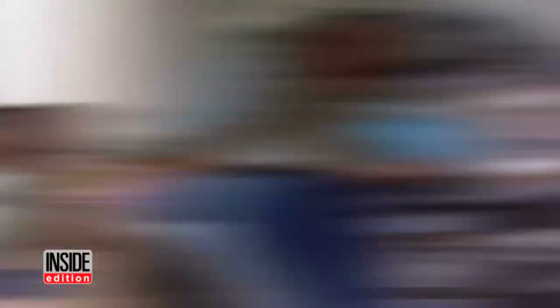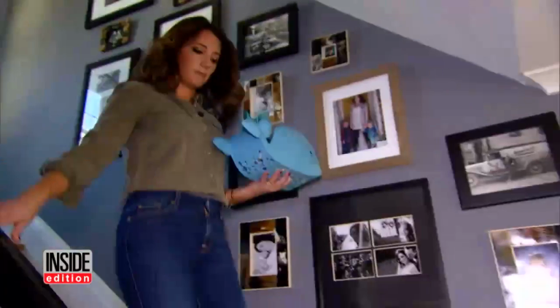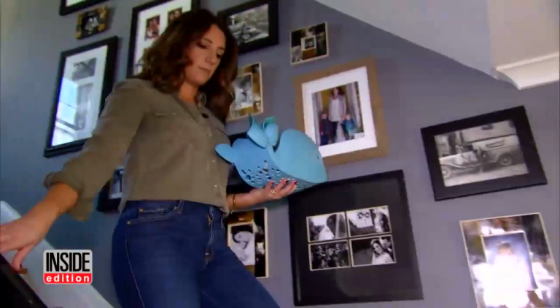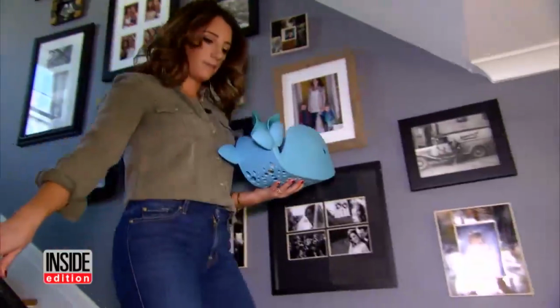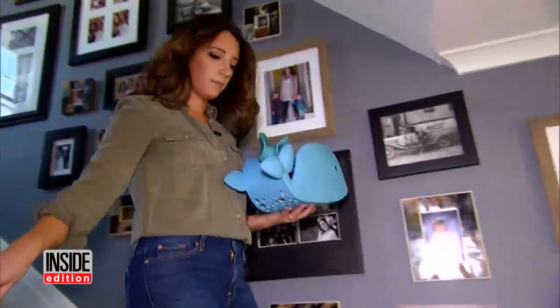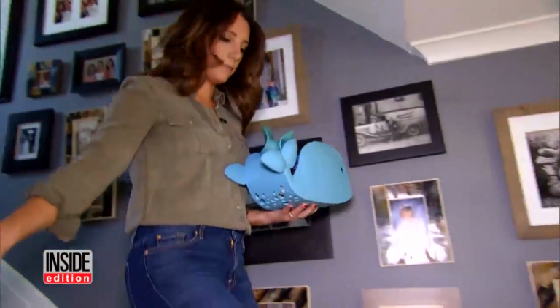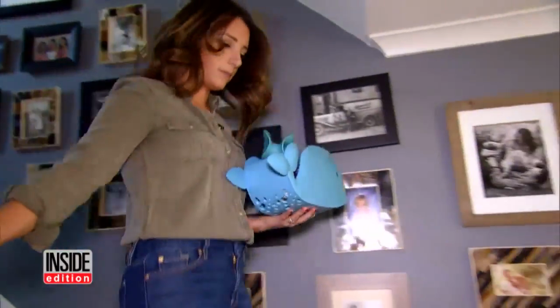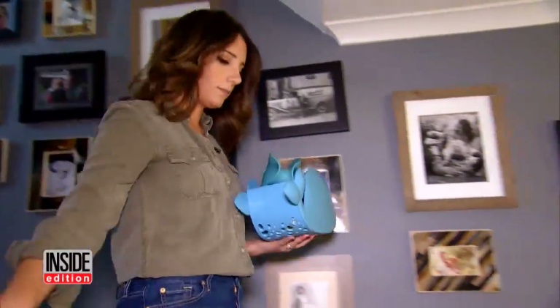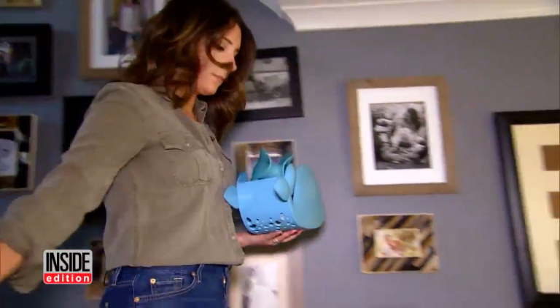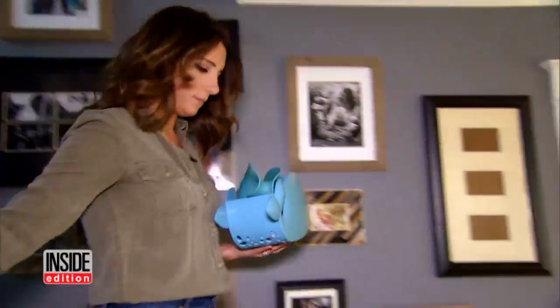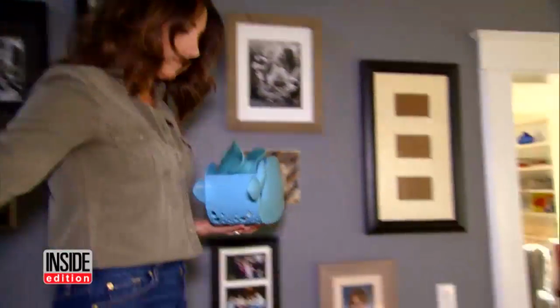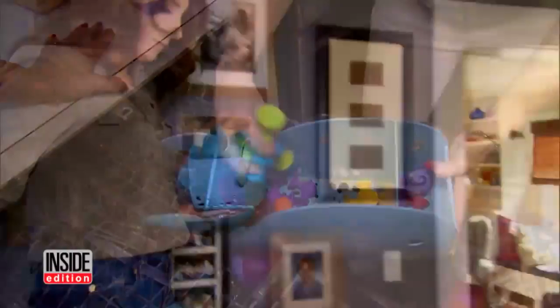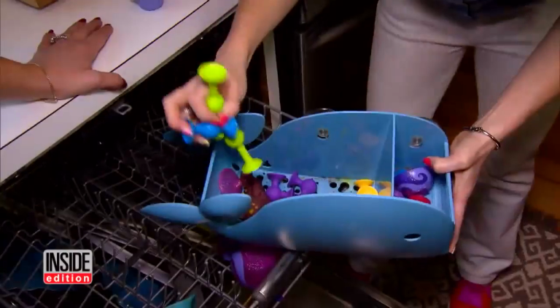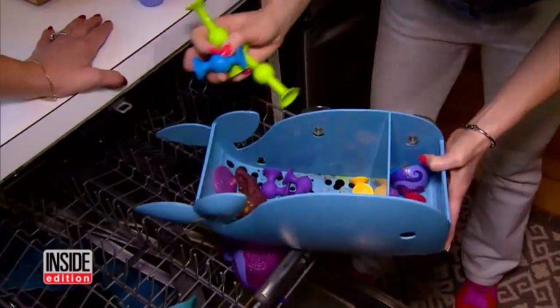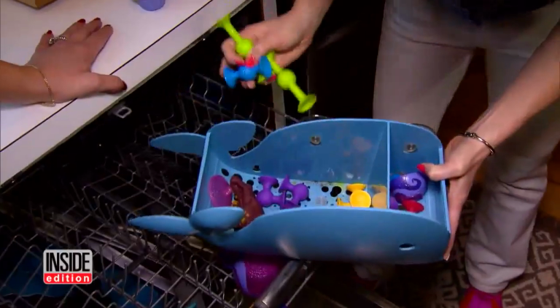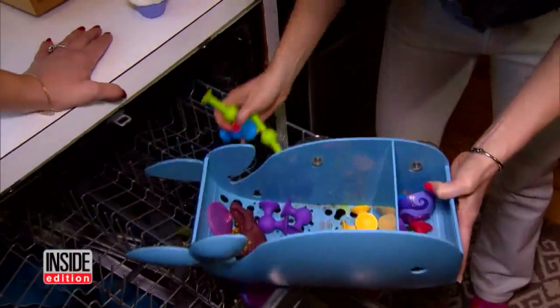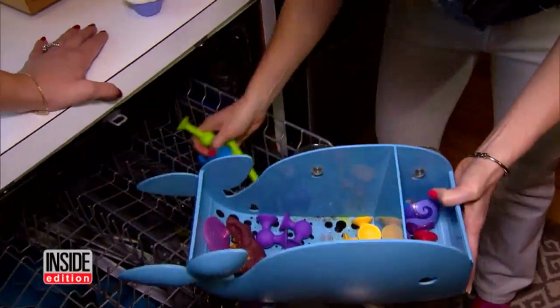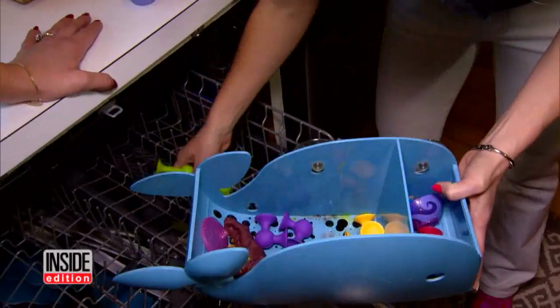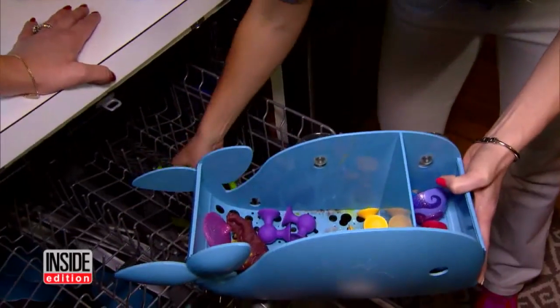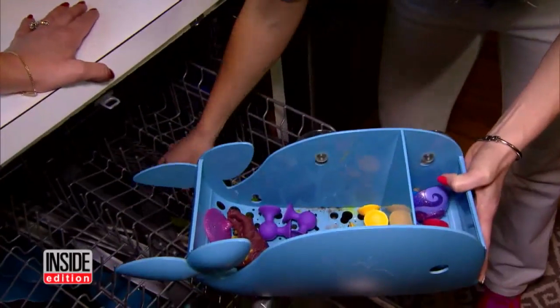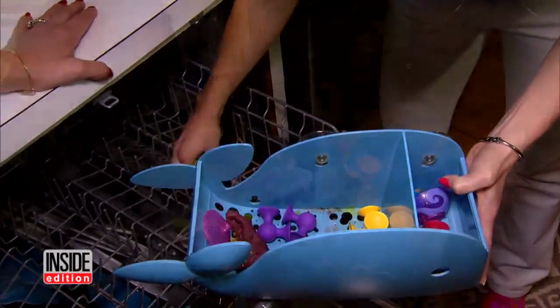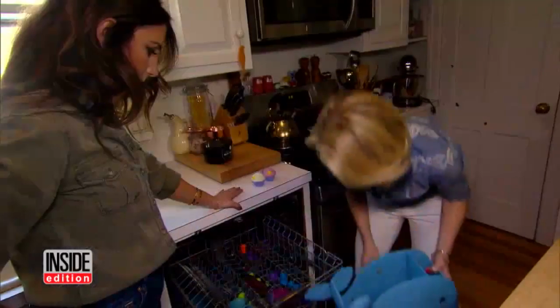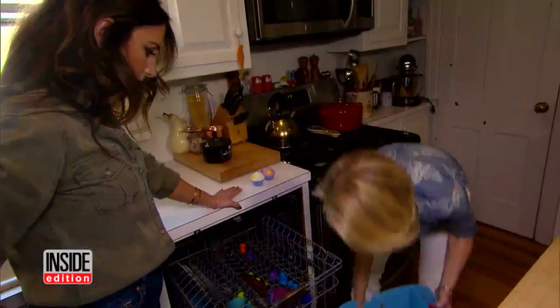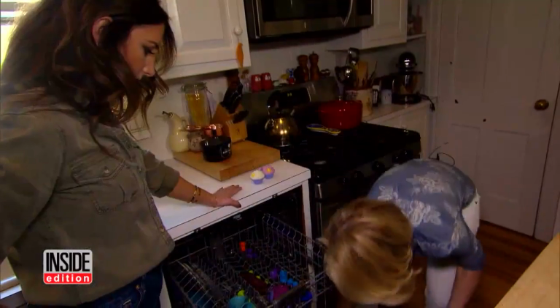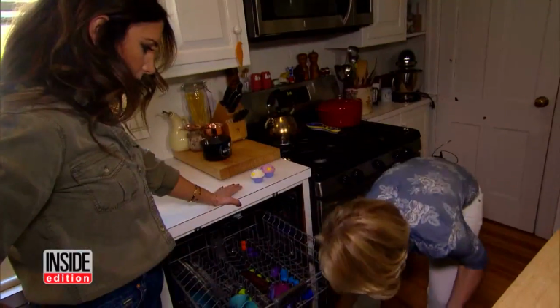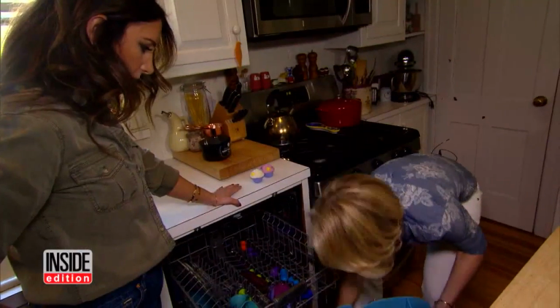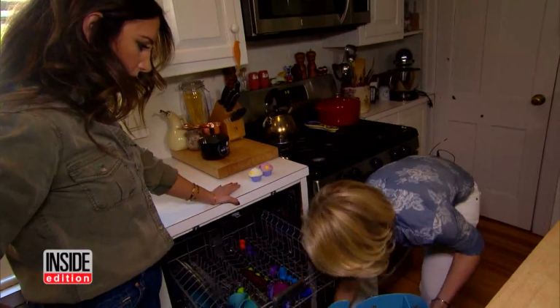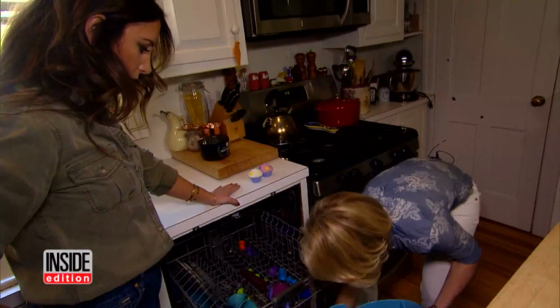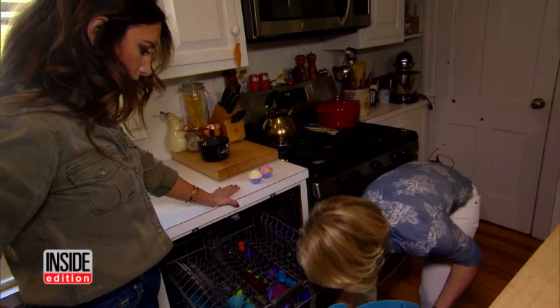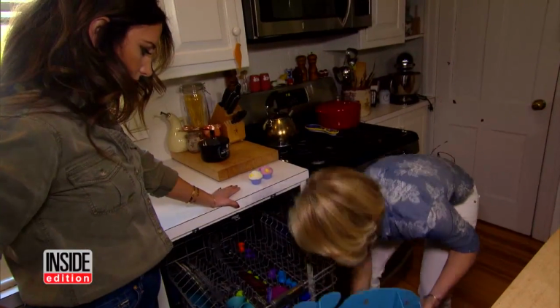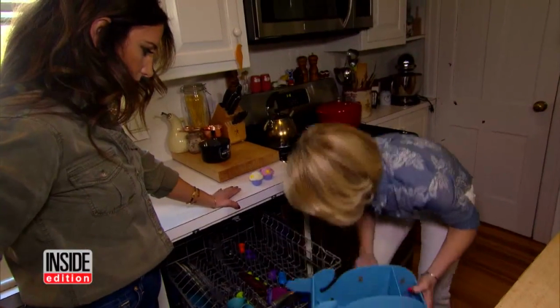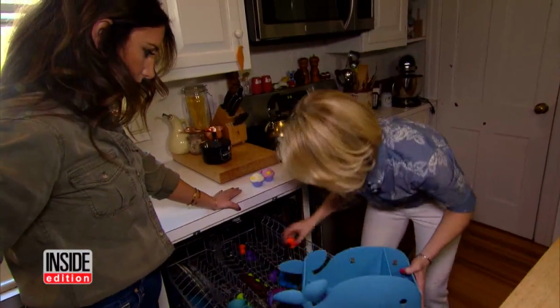Need to get the kids' bath toys clean? Use the dishwasher. I wouldn't think to put them in the dishwasher. Exactly.